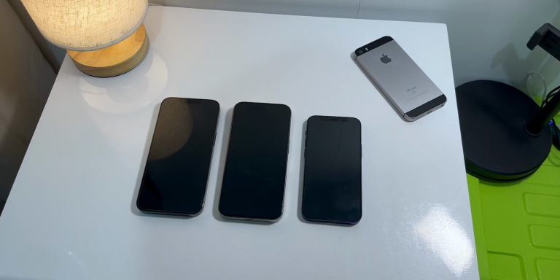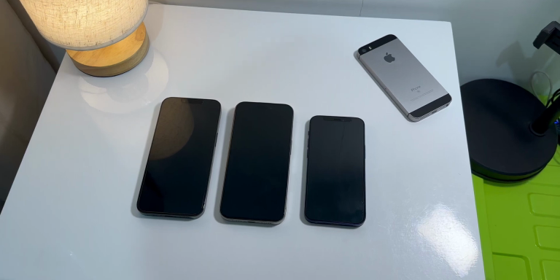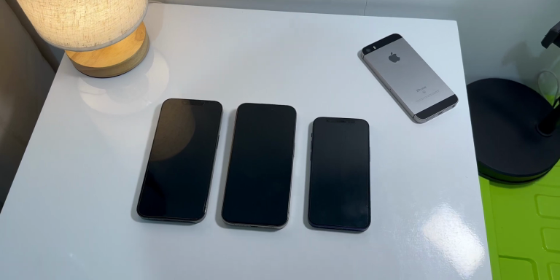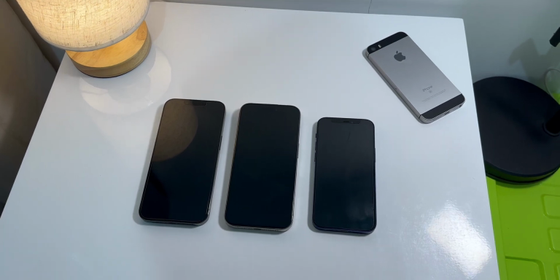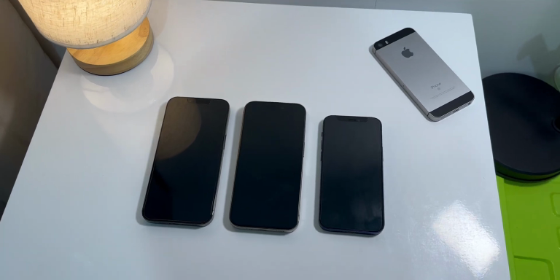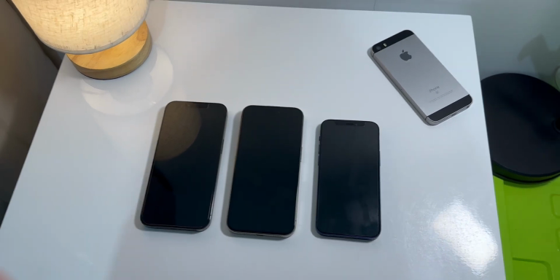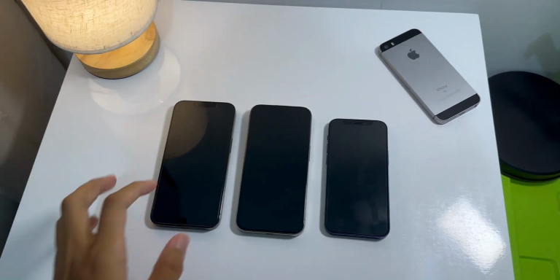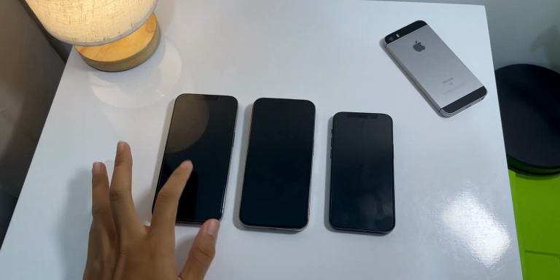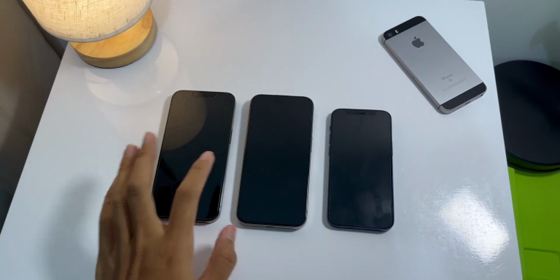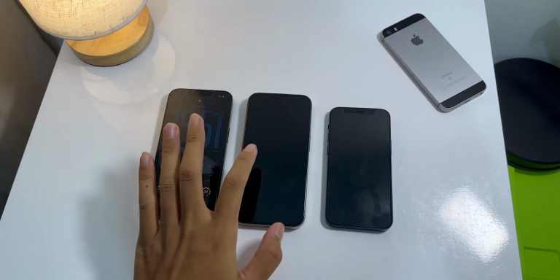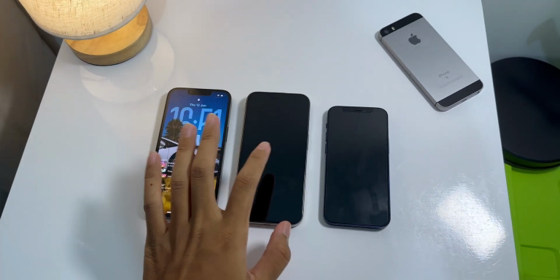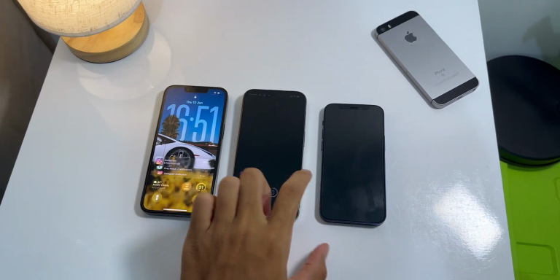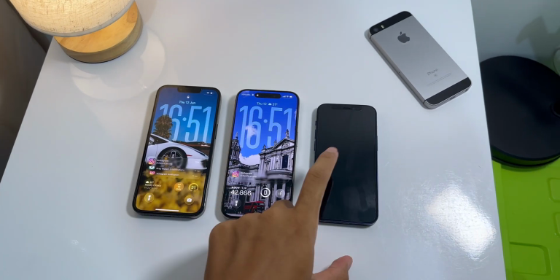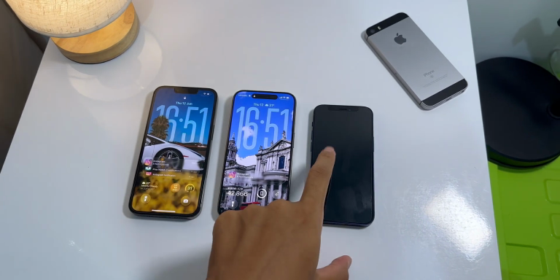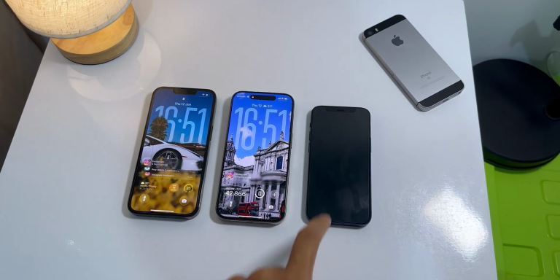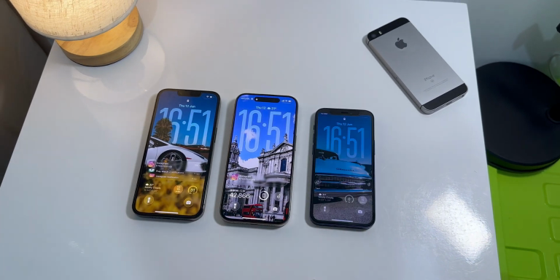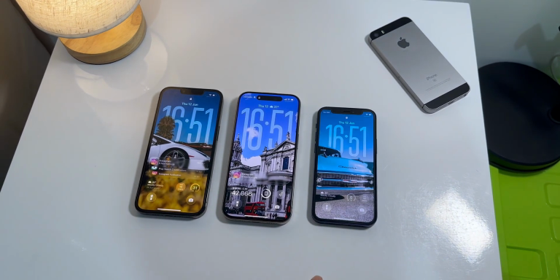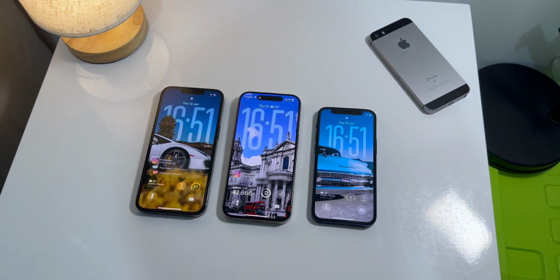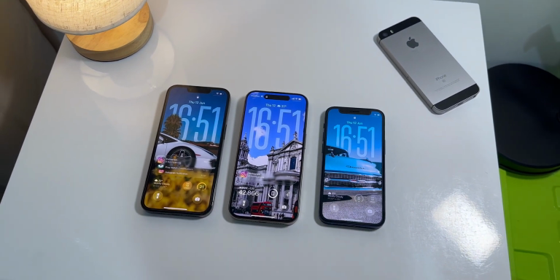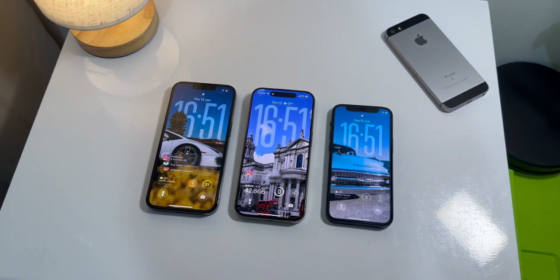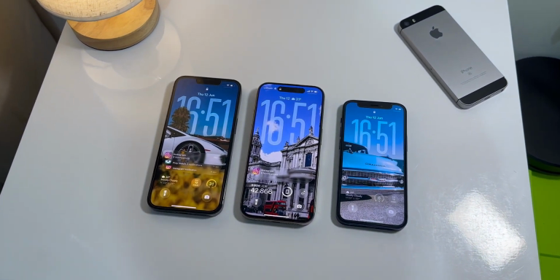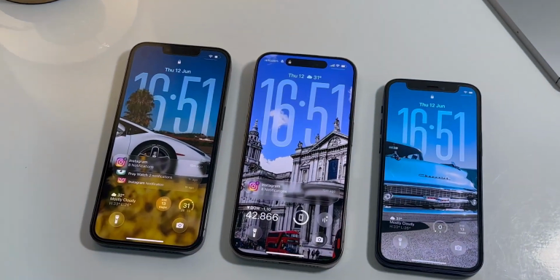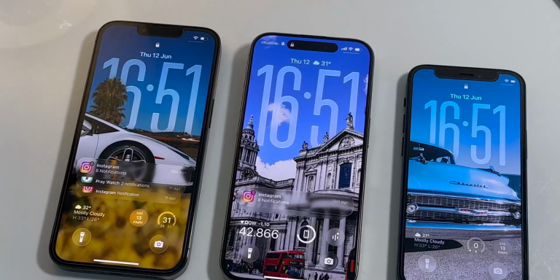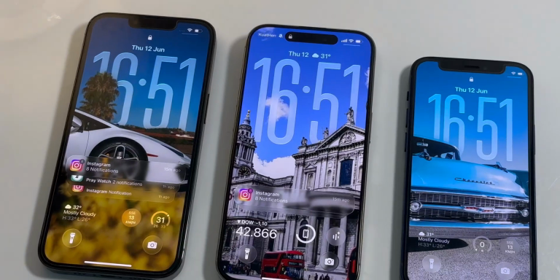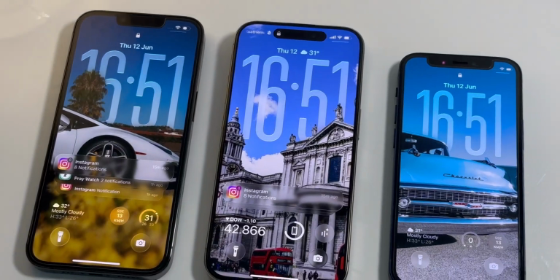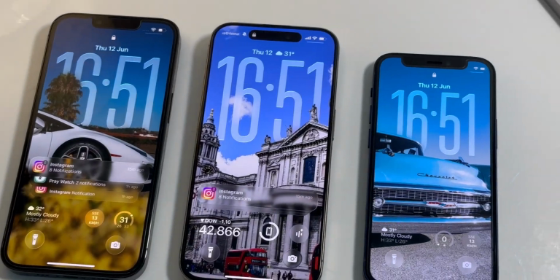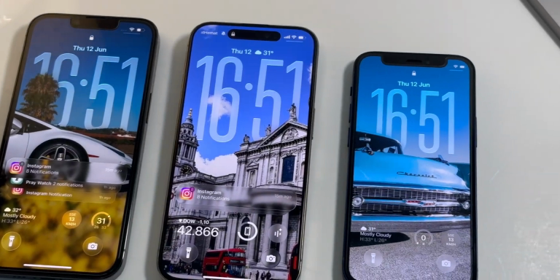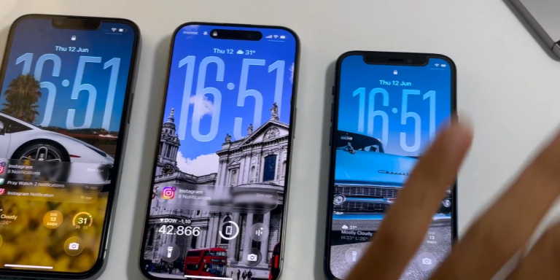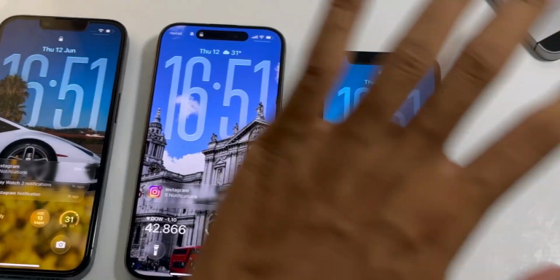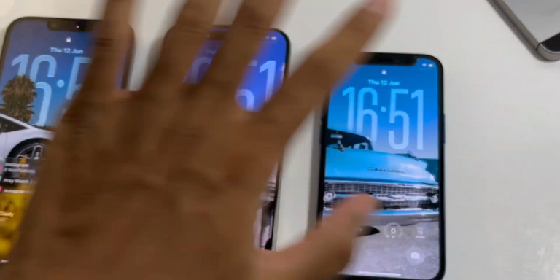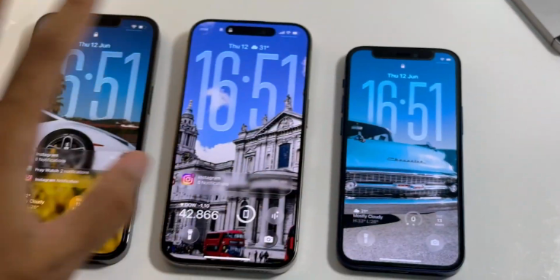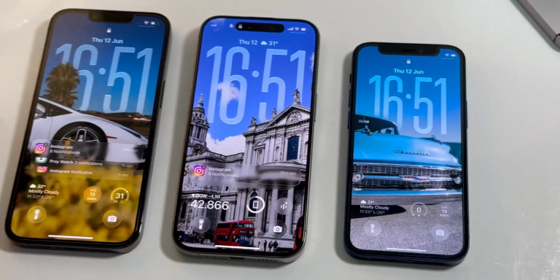Hey, what's up guys? So as you probably know, Apple just had its big WWDC event and they dropped the newest version of iOS 26.